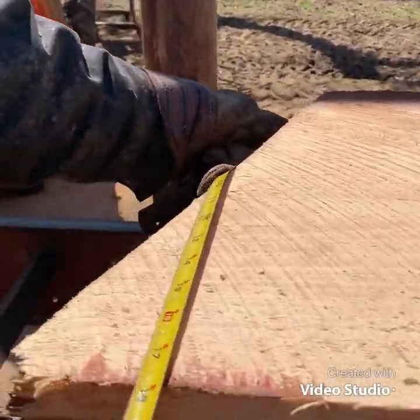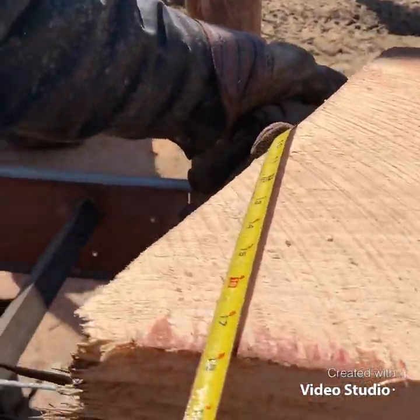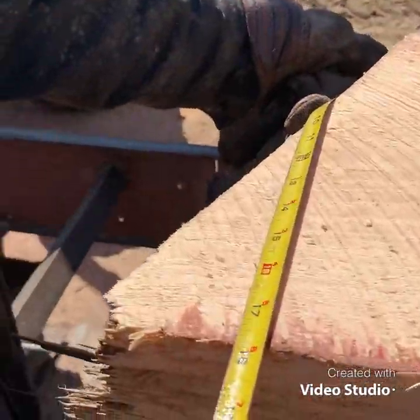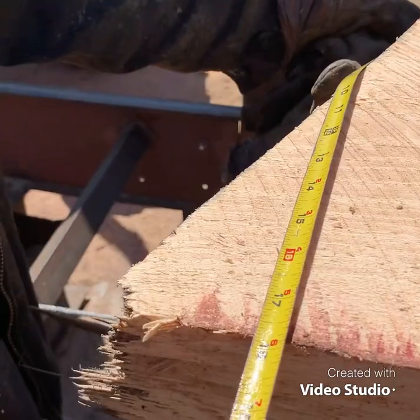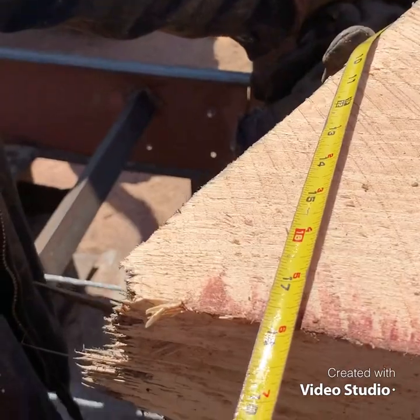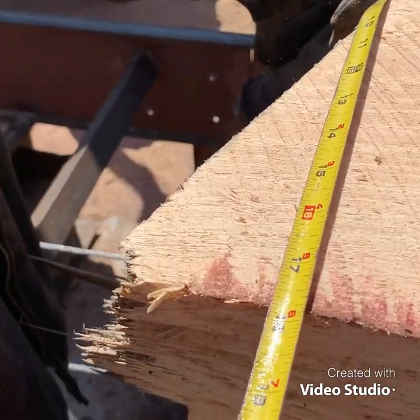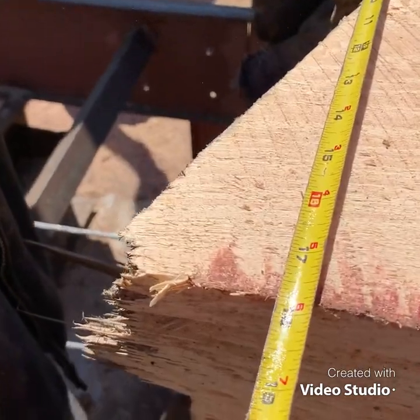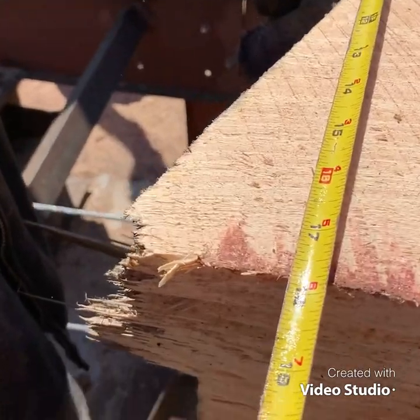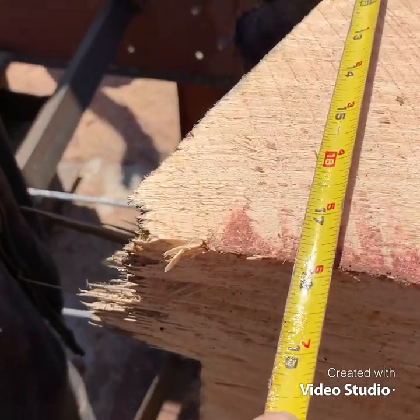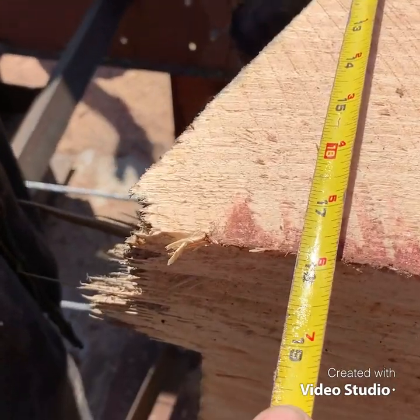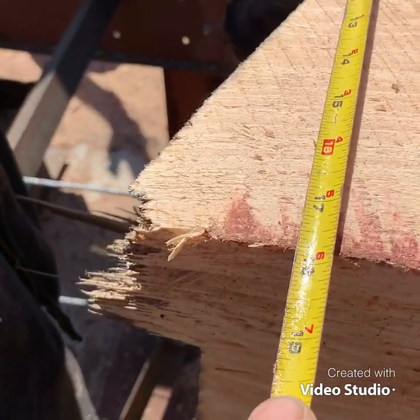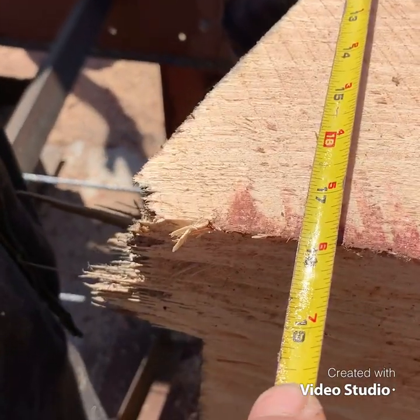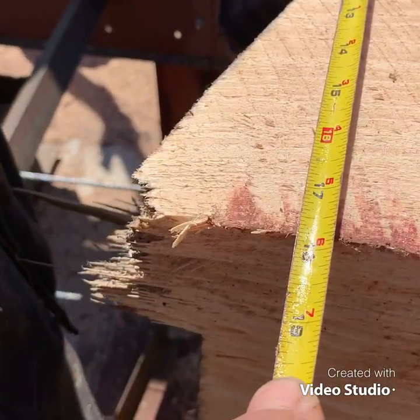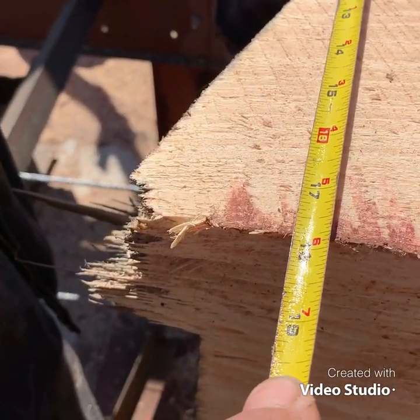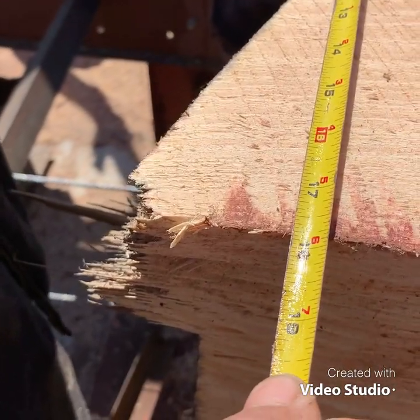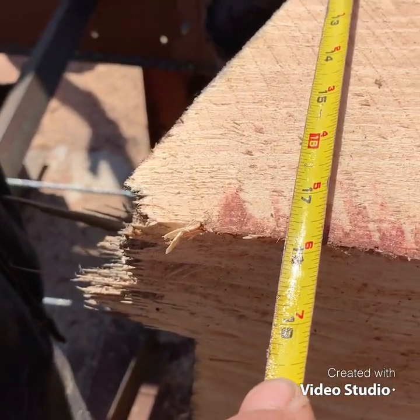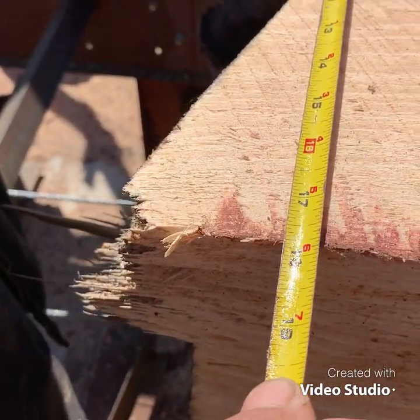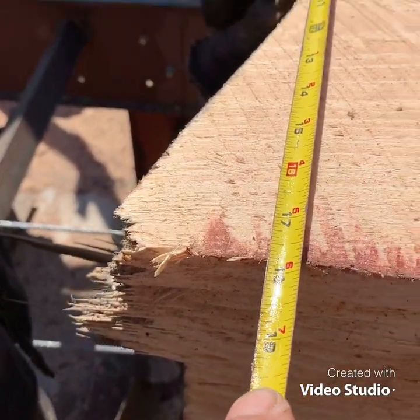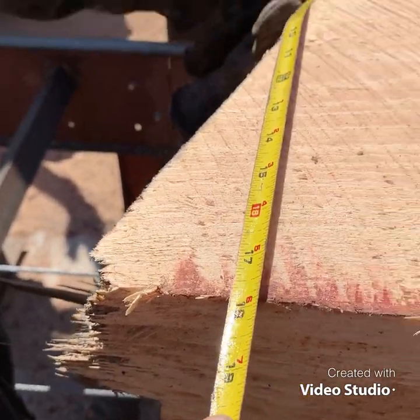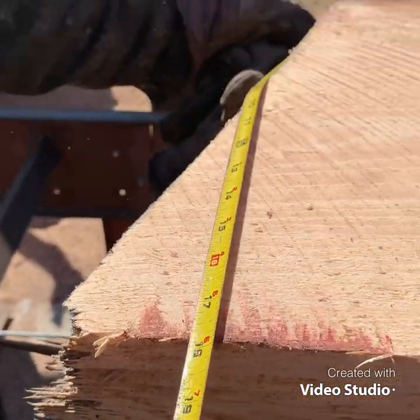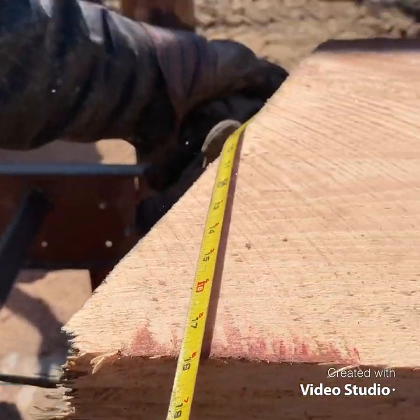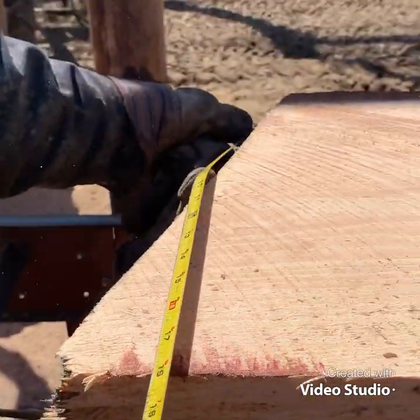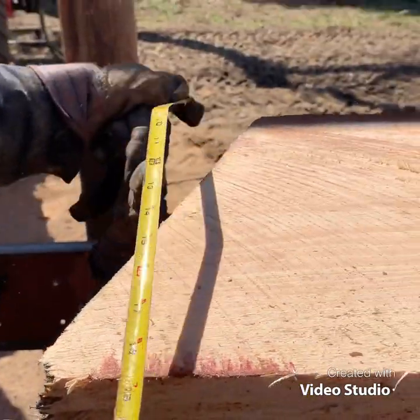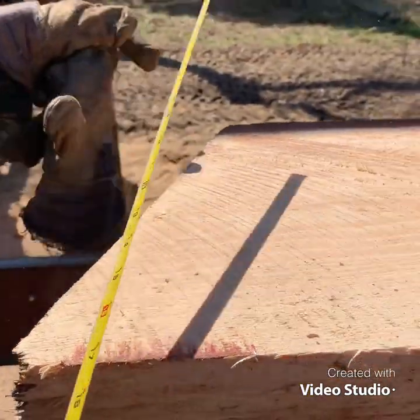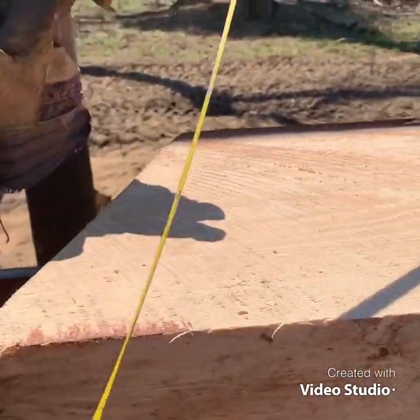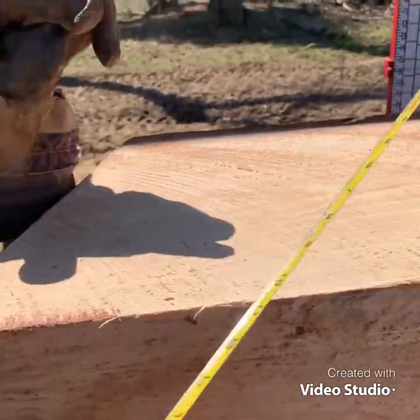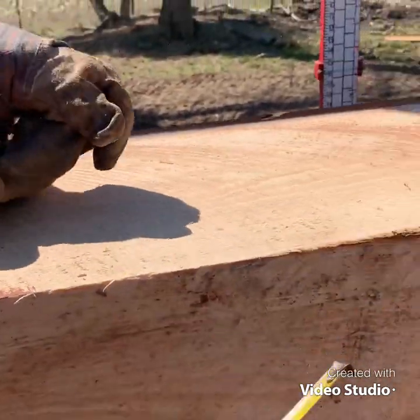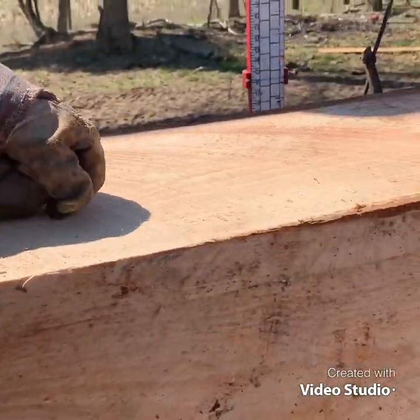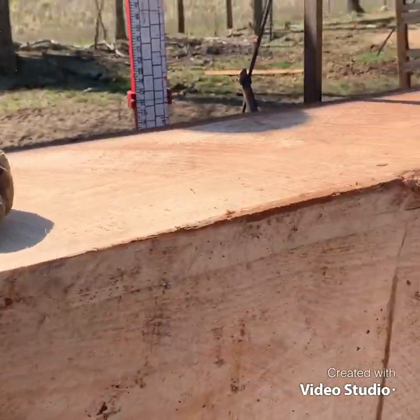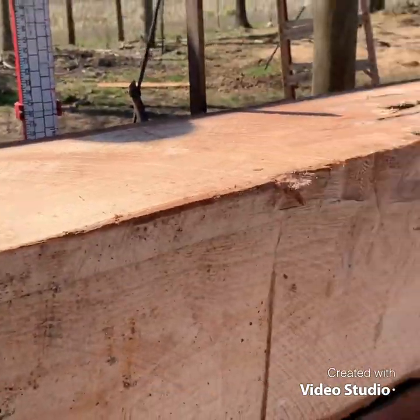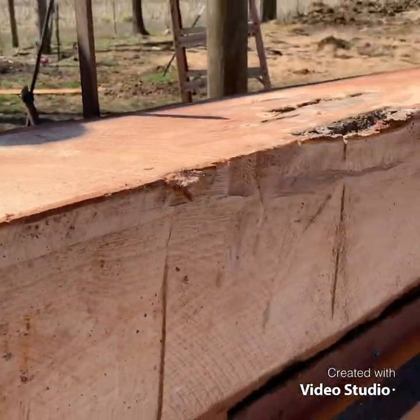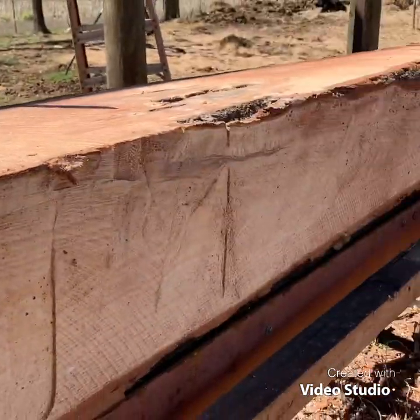She's 17 and three-quarters of an inch across. That's a big boy.